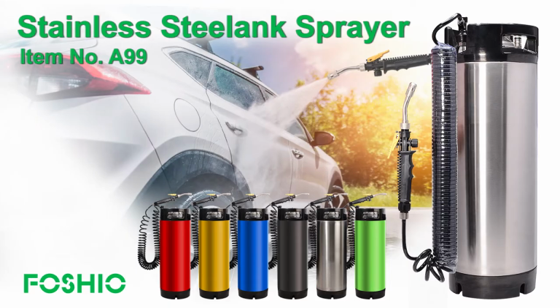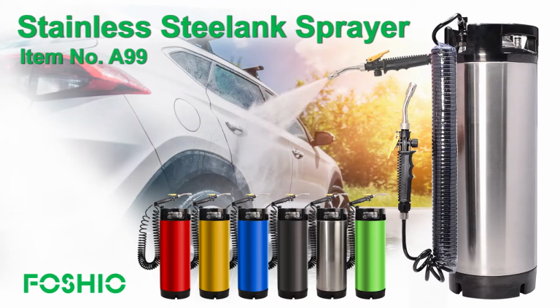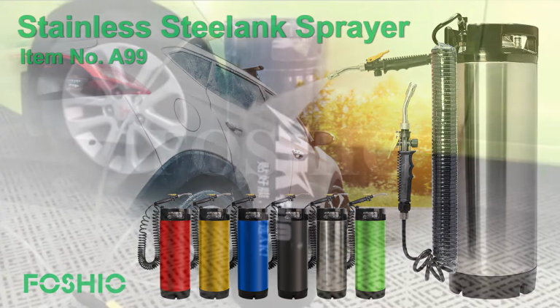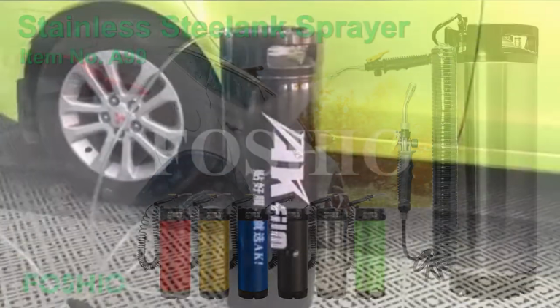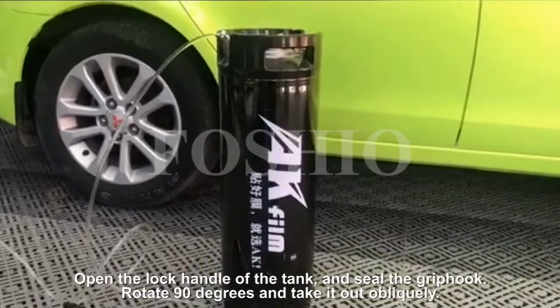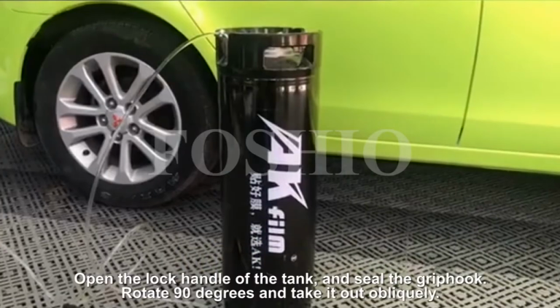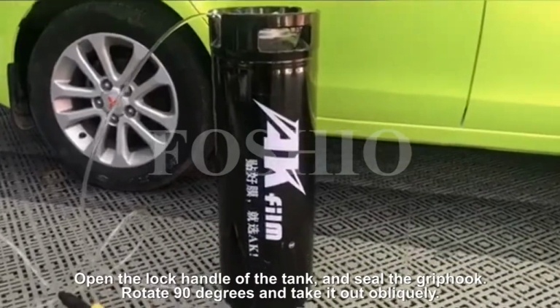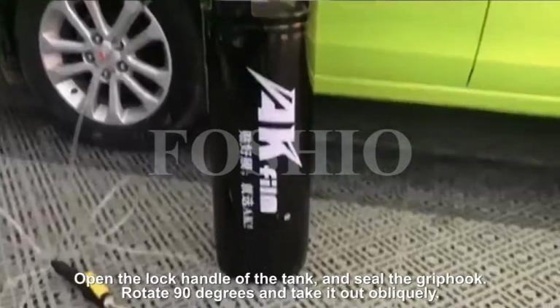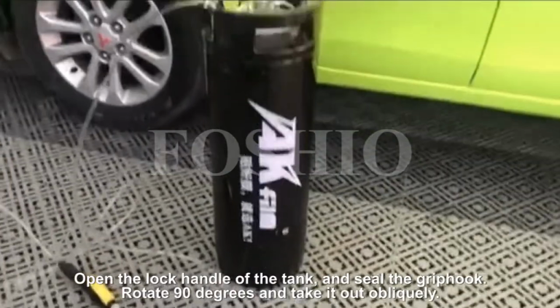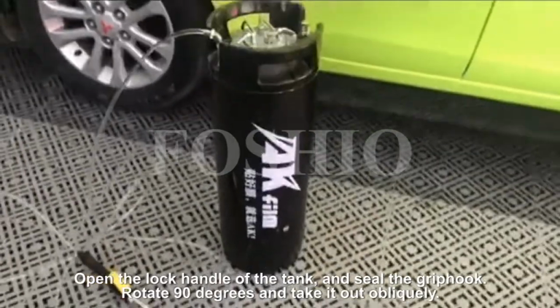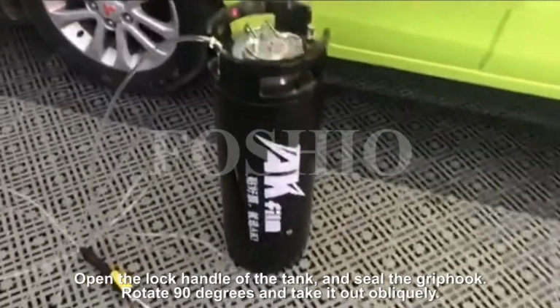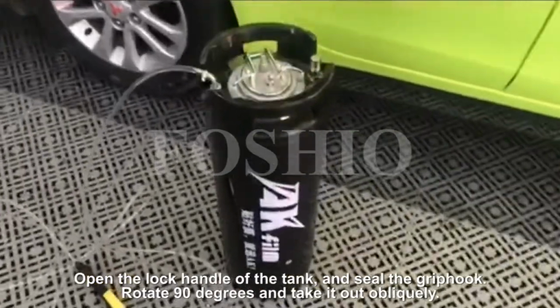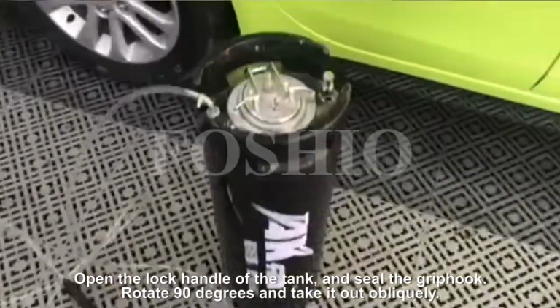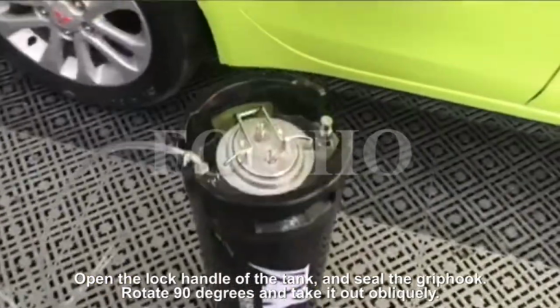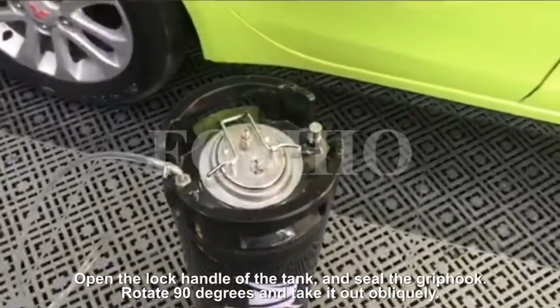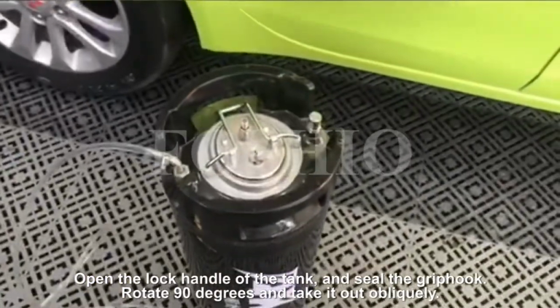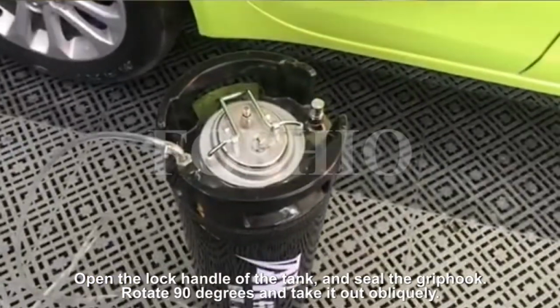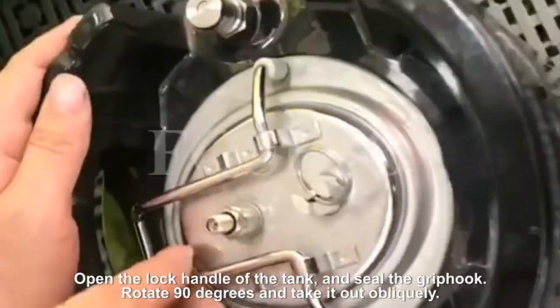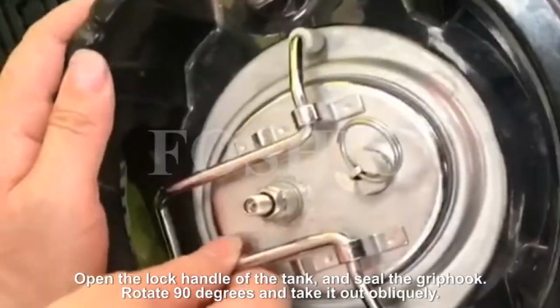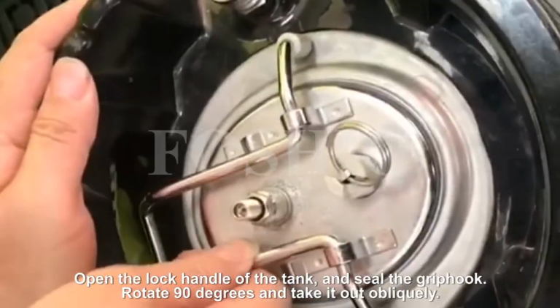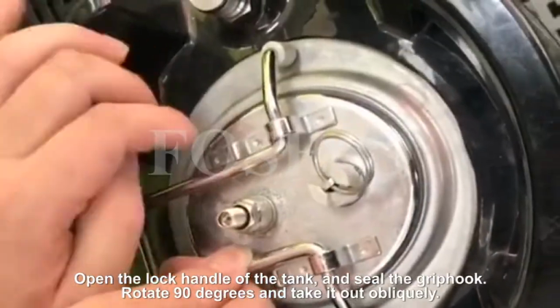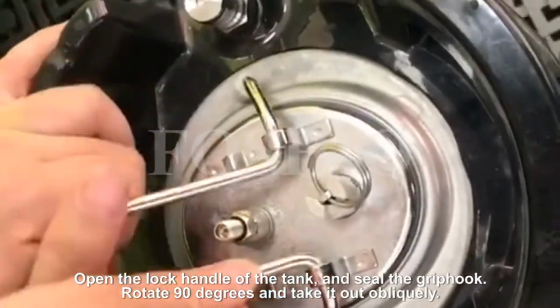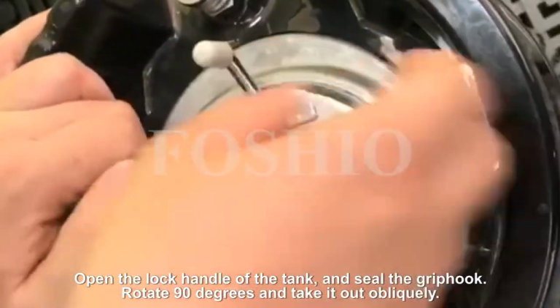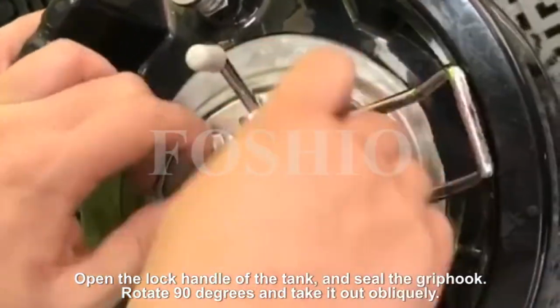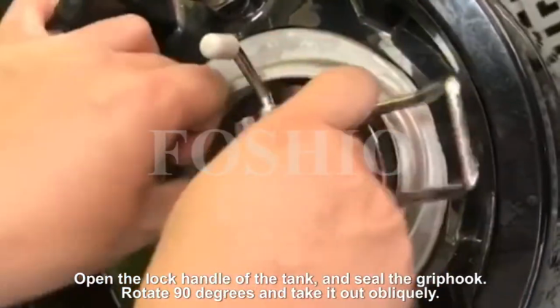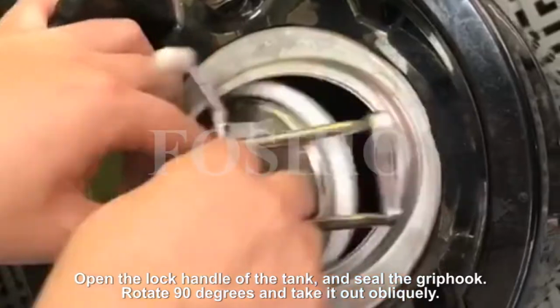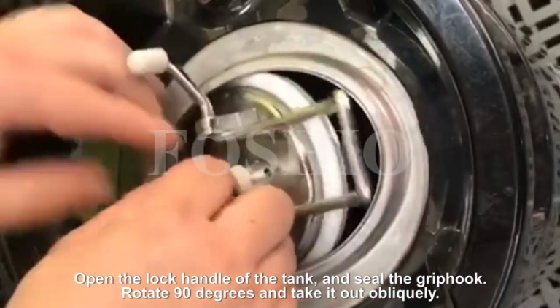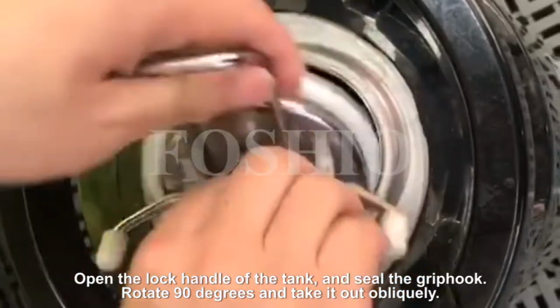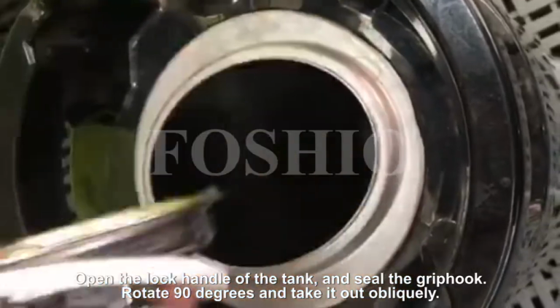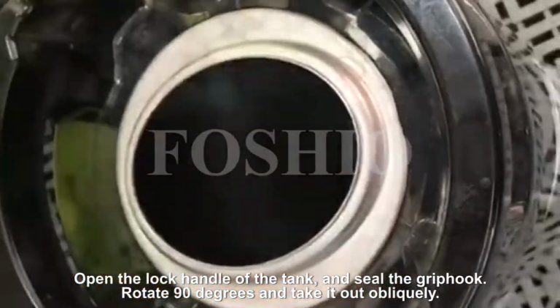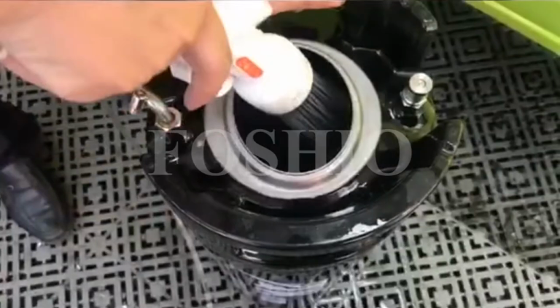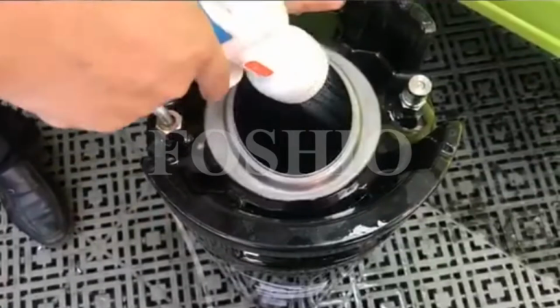Open the lock handle of the tank and seal the grip hook. Rotate 90 degrees and take it out obliquely.